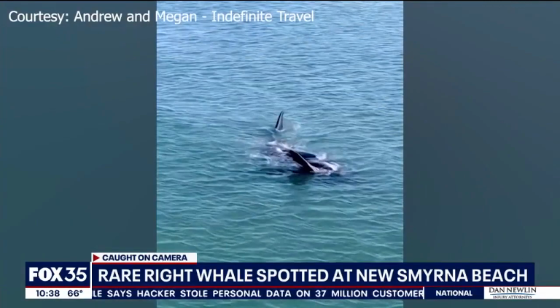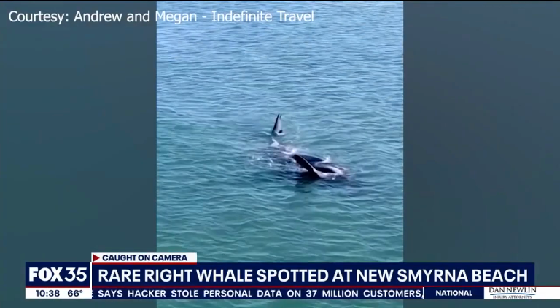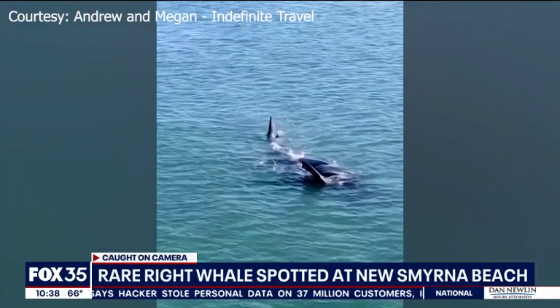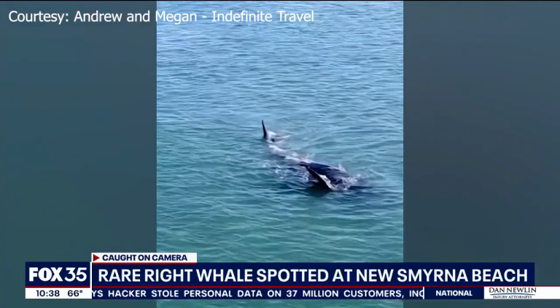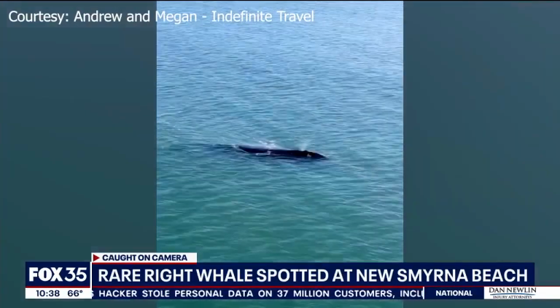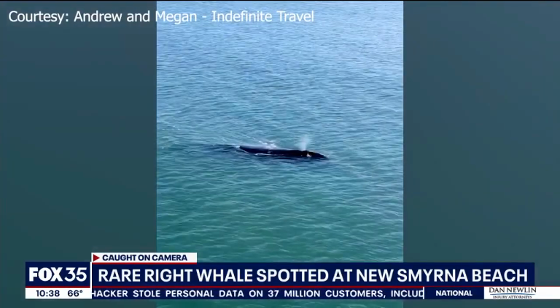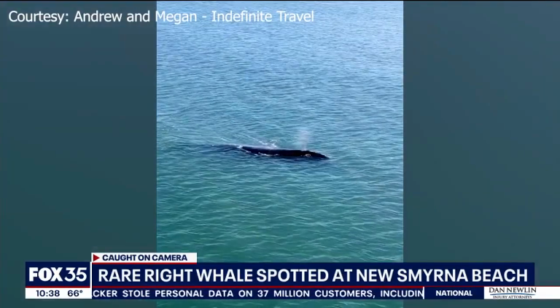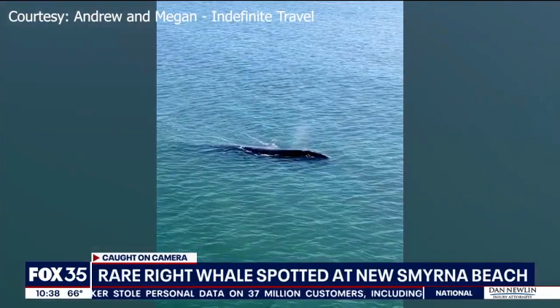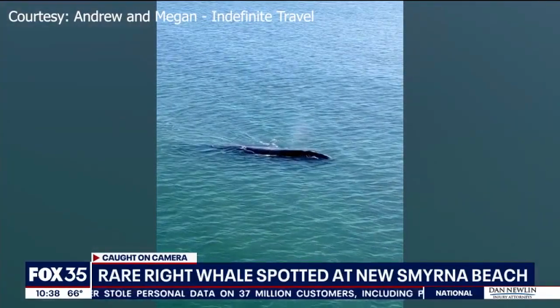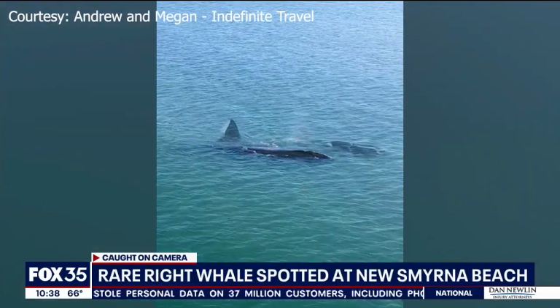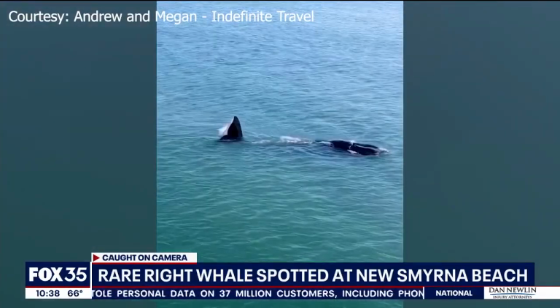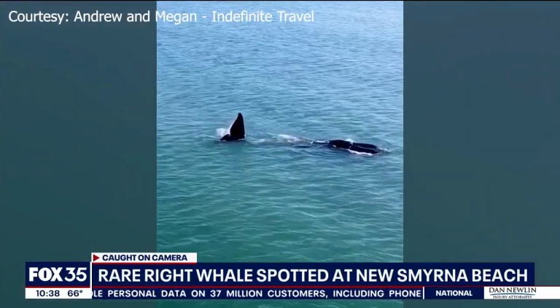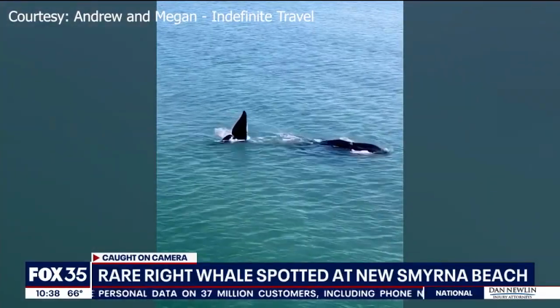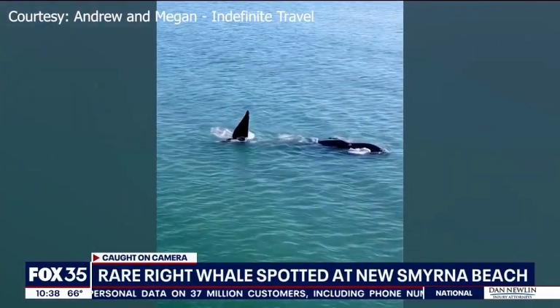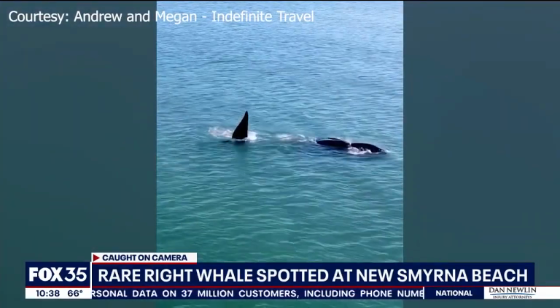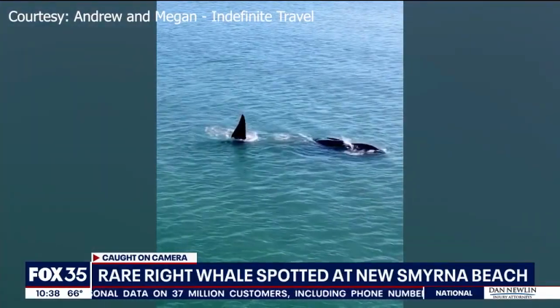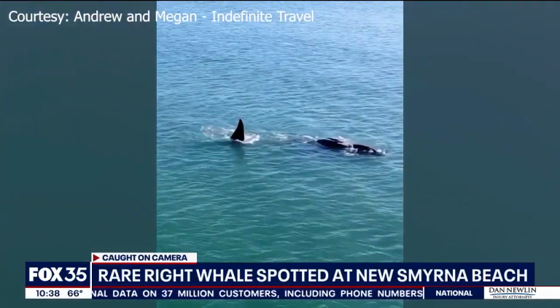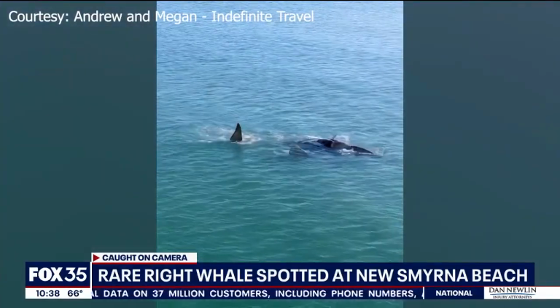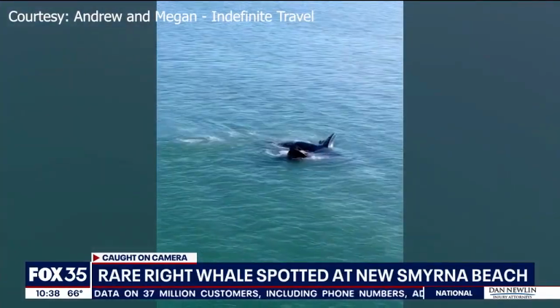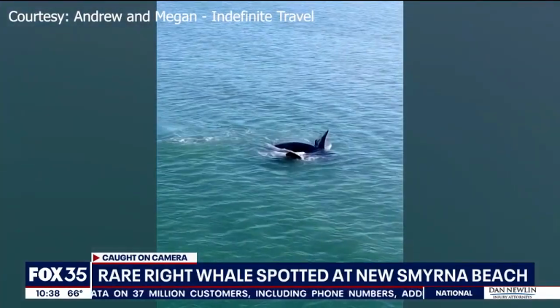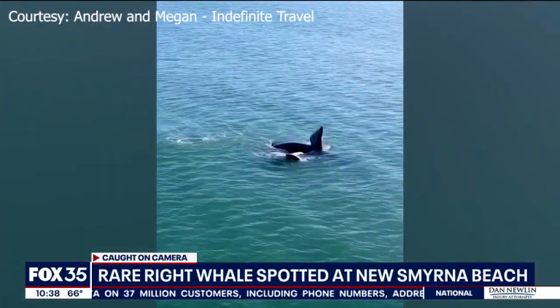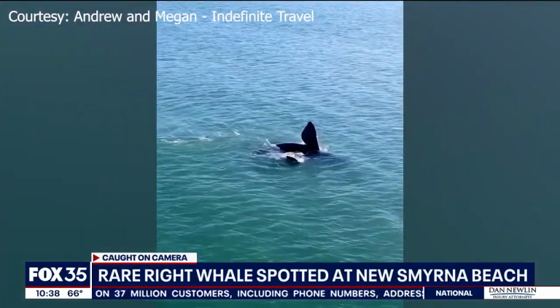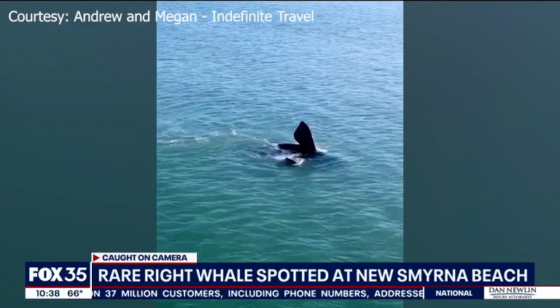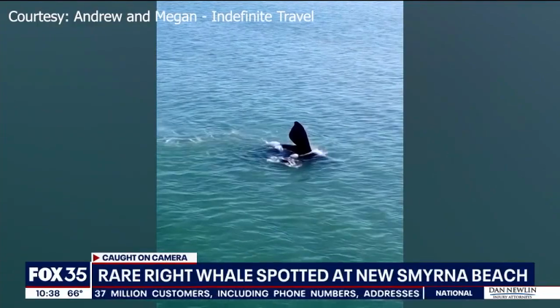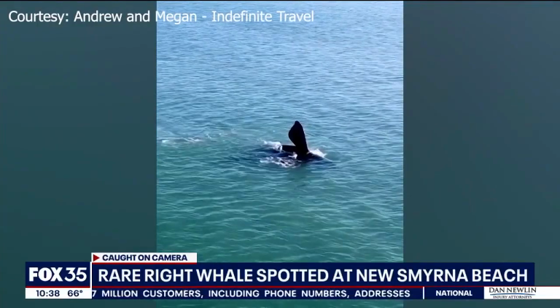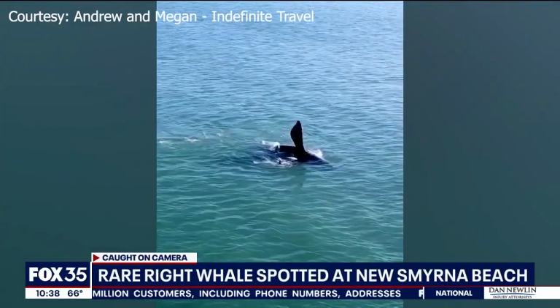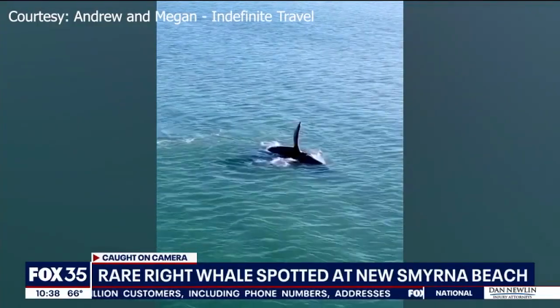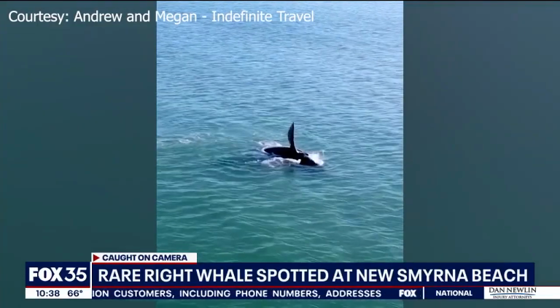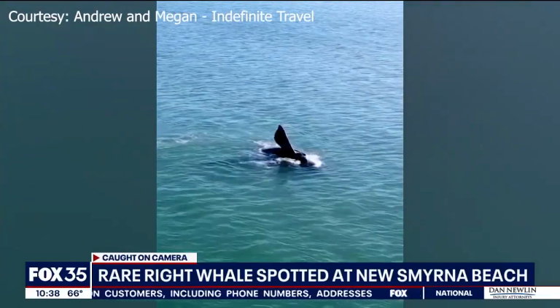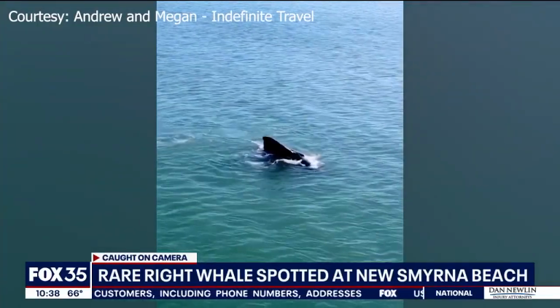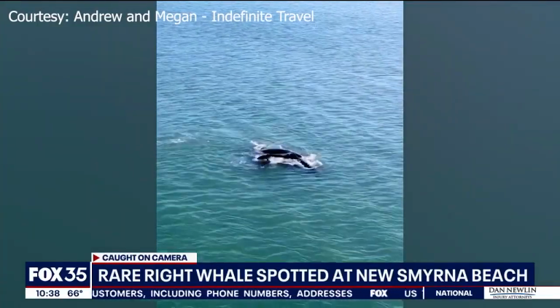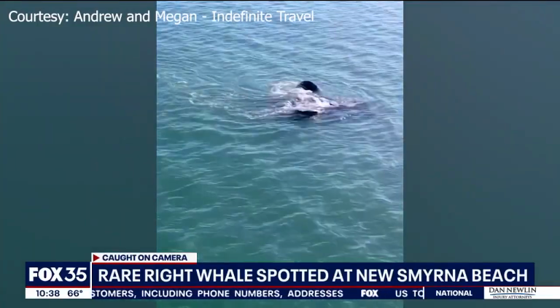Right whales are the fourth largest whale in the world. They can reach over 40 feet long. They migrate to Florida and Georgia's Atlantic coast this time of year to give birth in warmer waters.